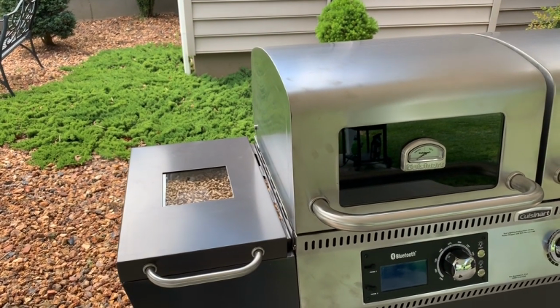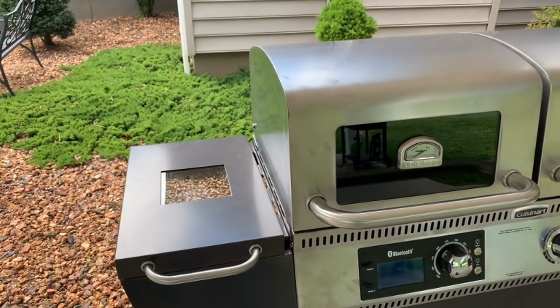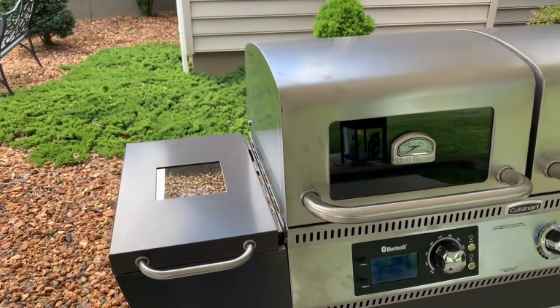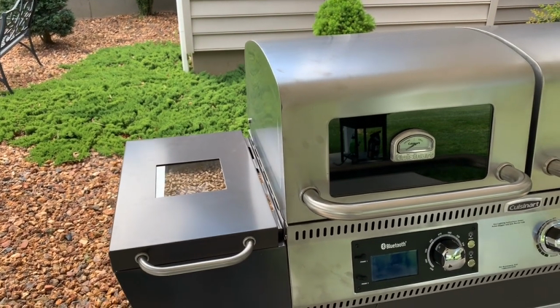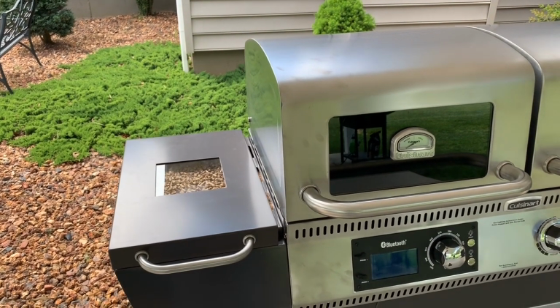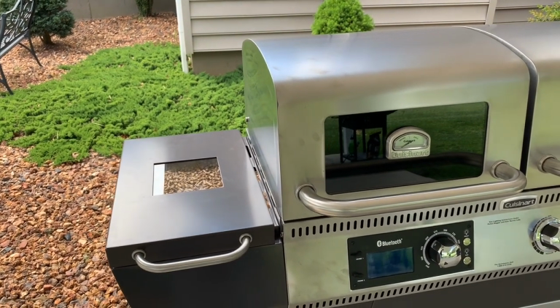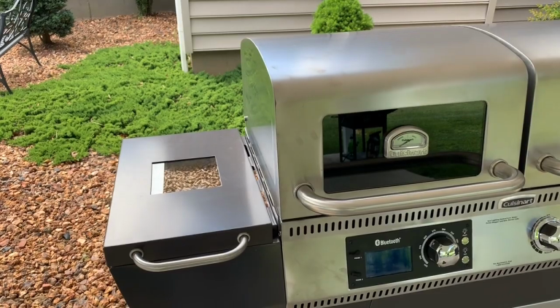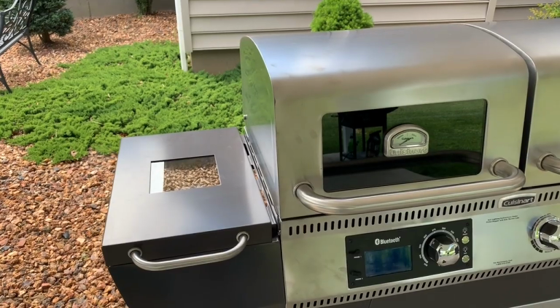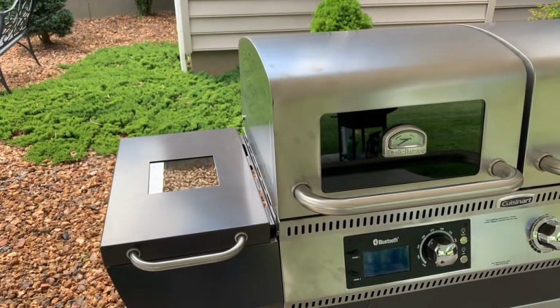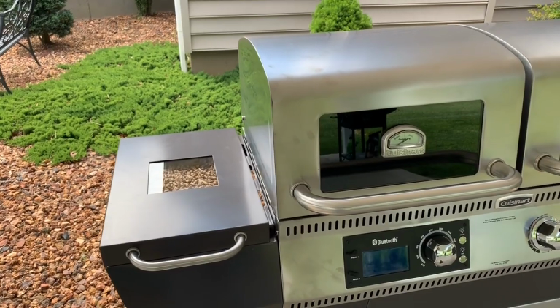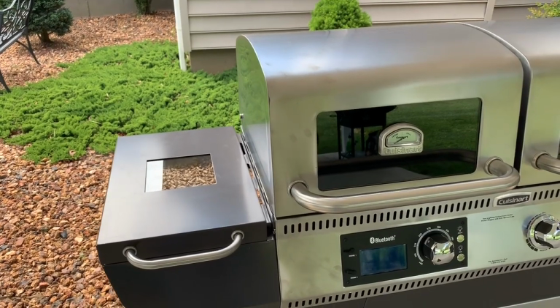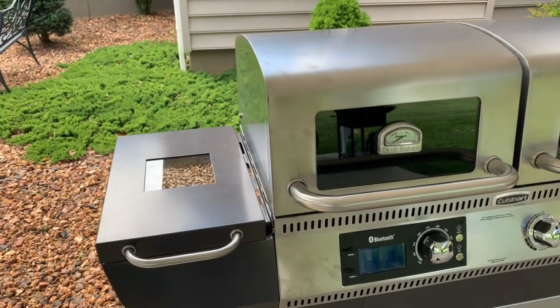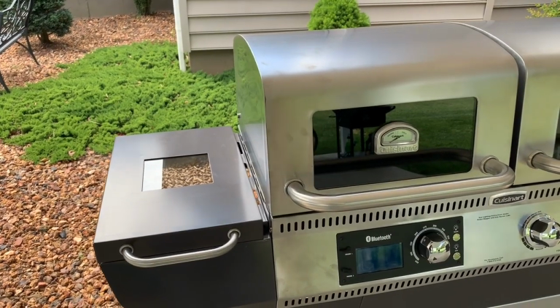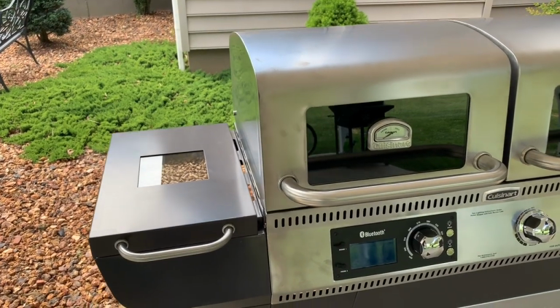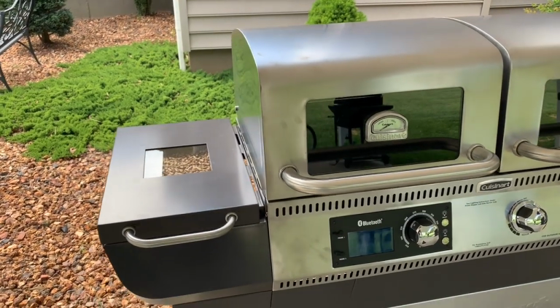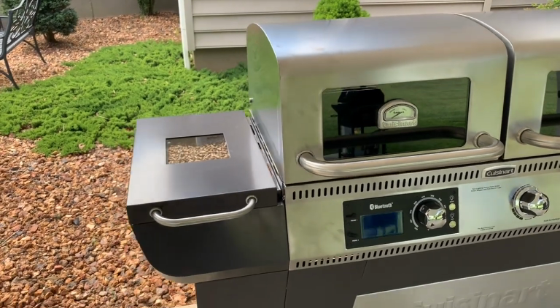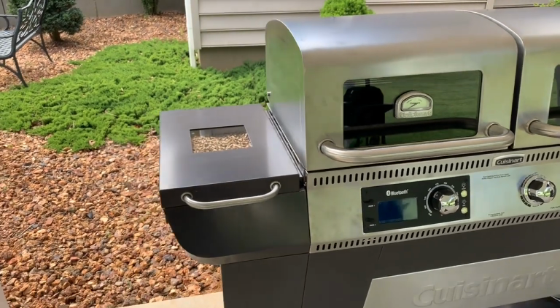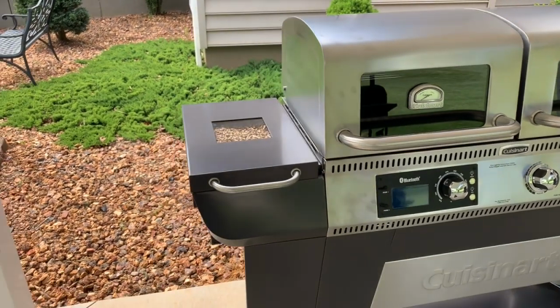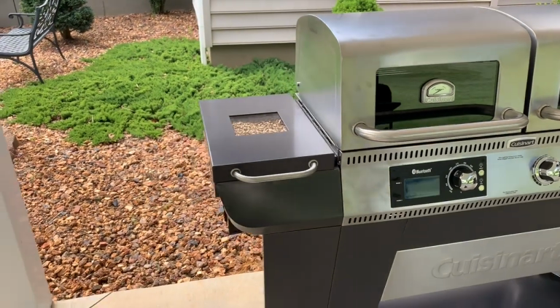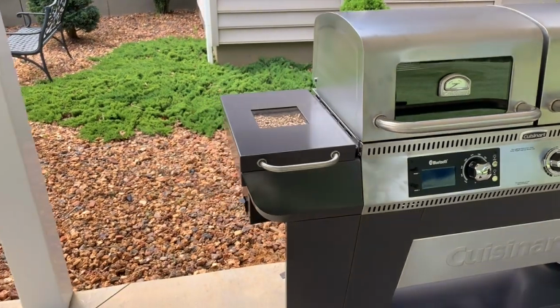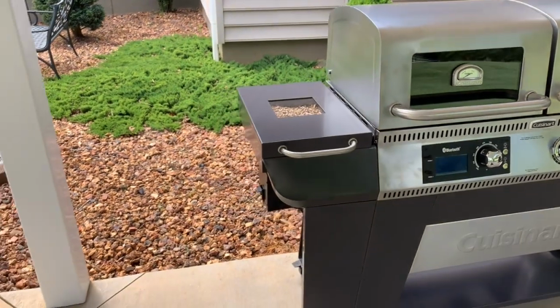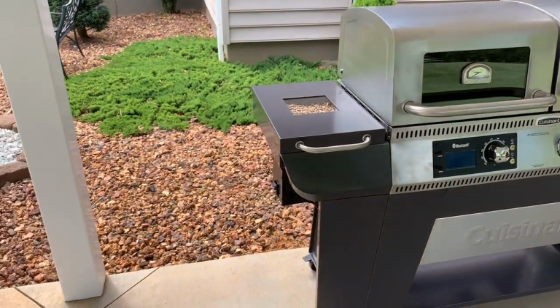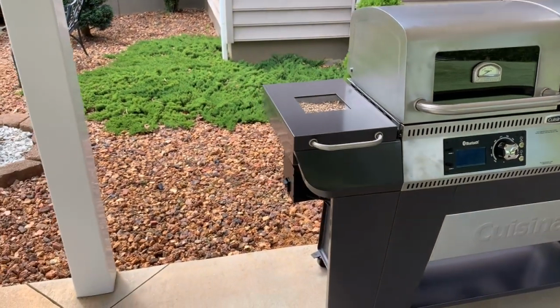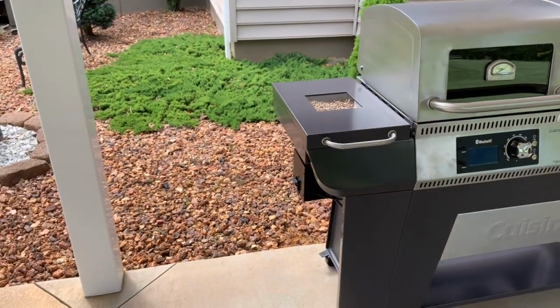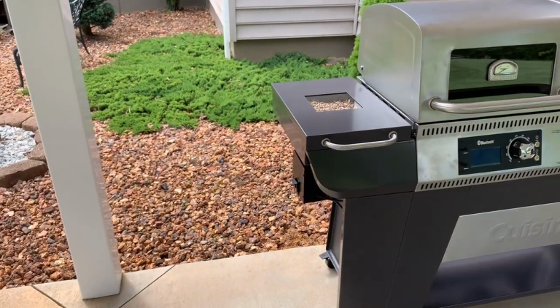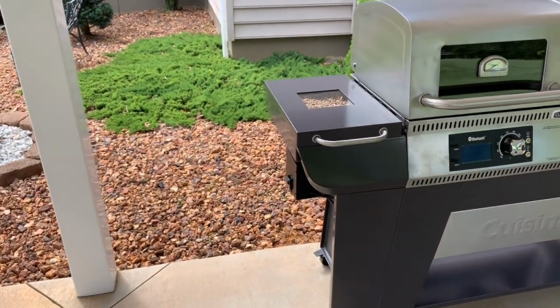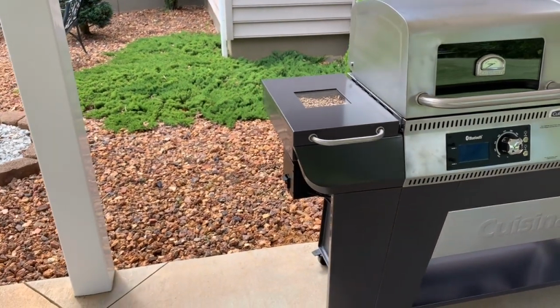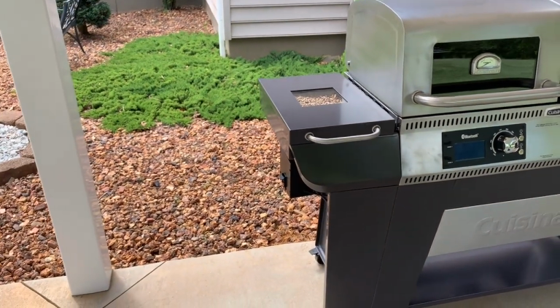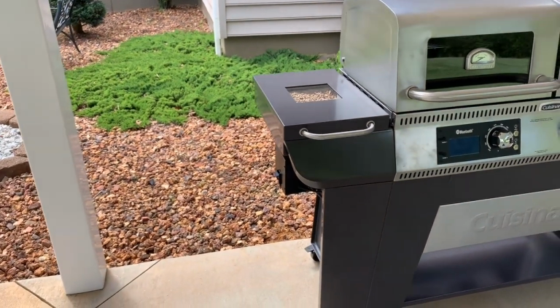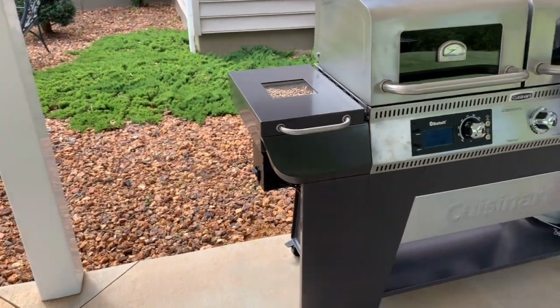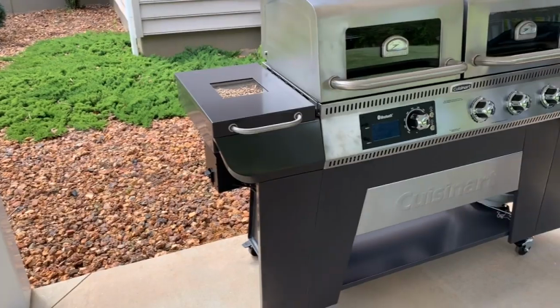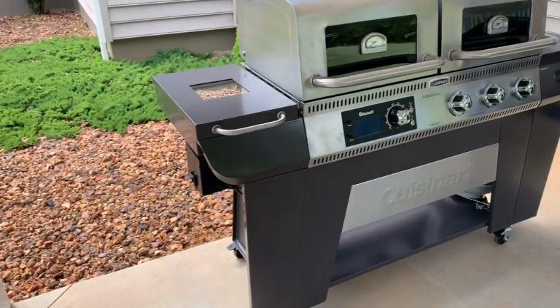I've fooled around with it a little bit but haven't even used the grill yet. Hopefully this evening for dinner — I did buy some New York strips today.